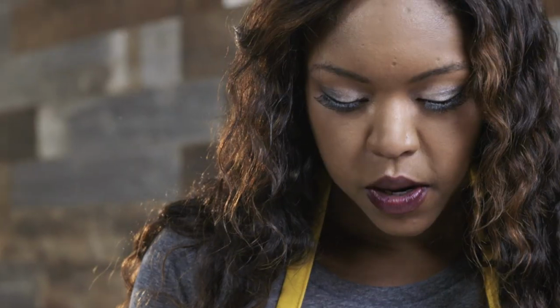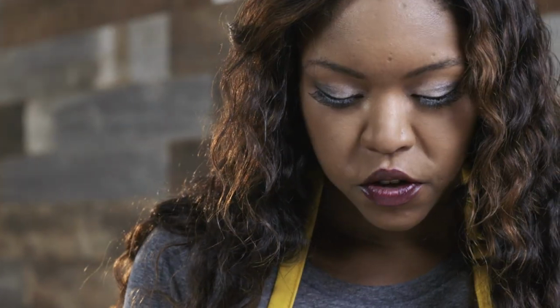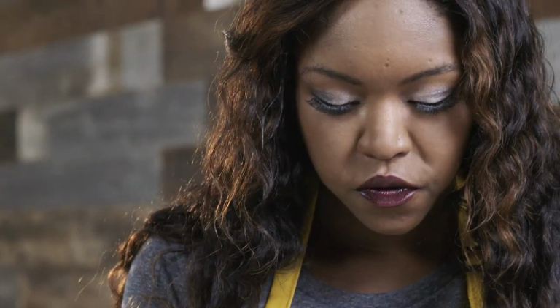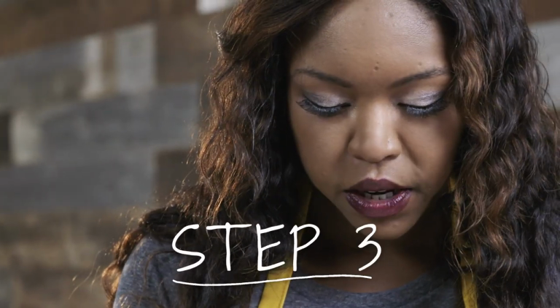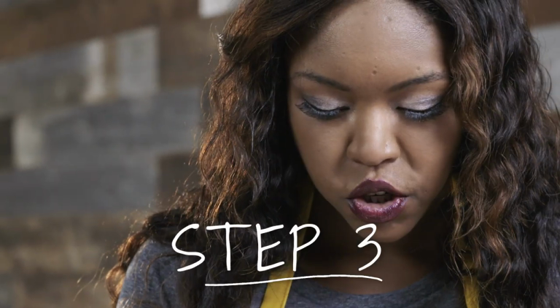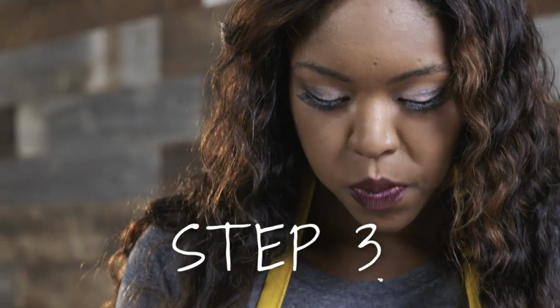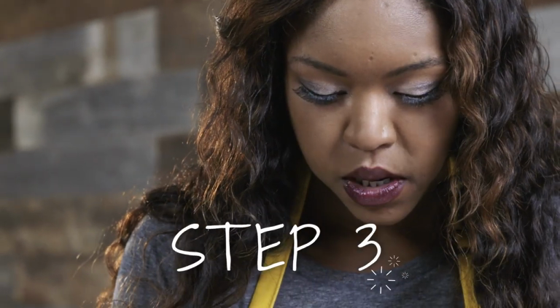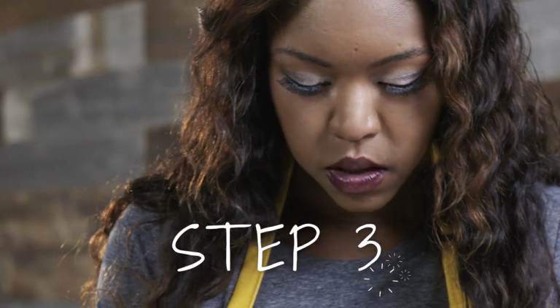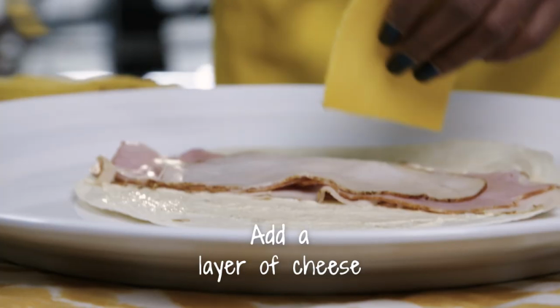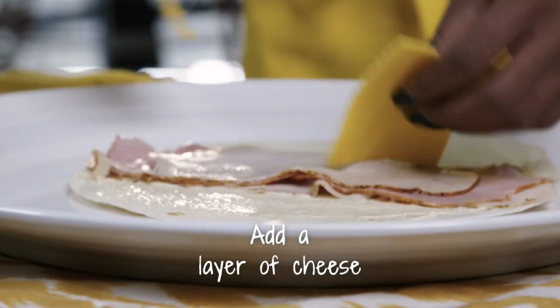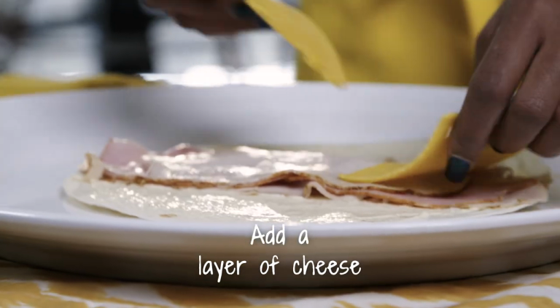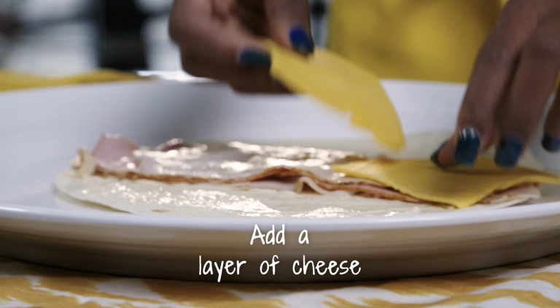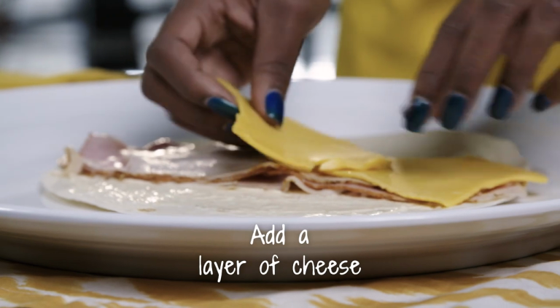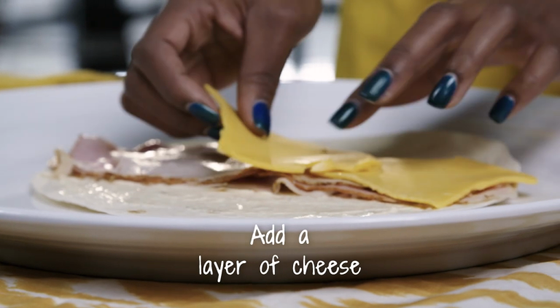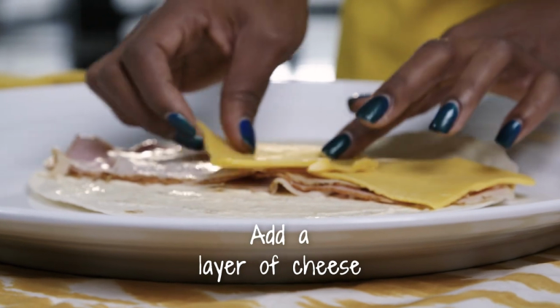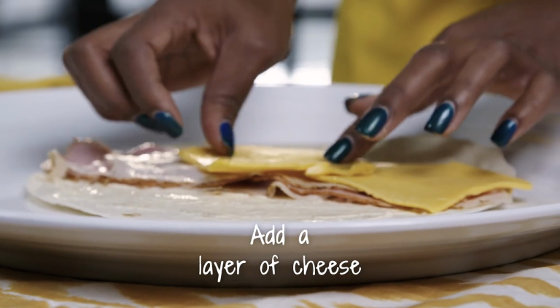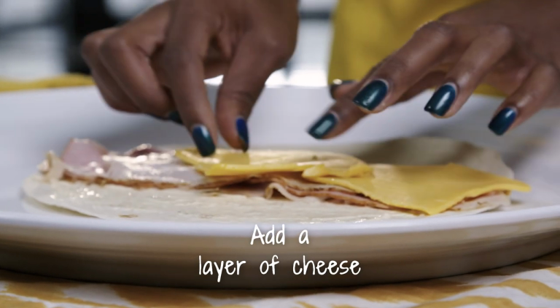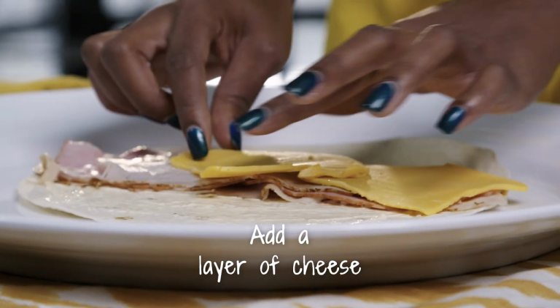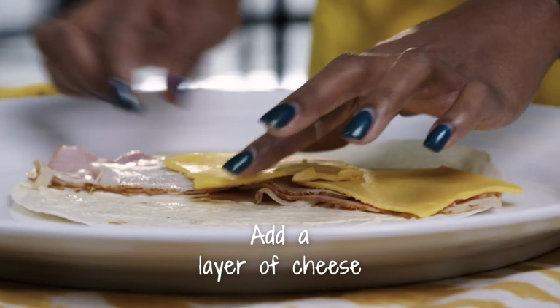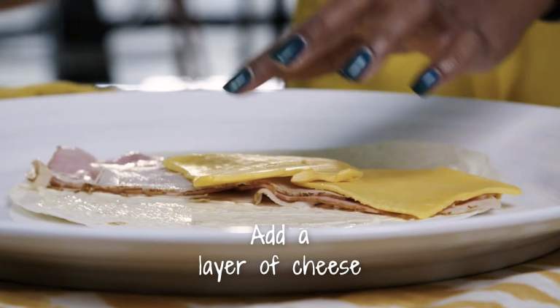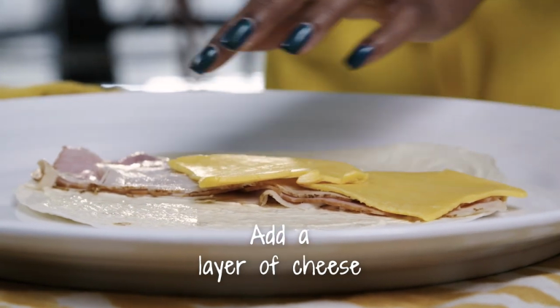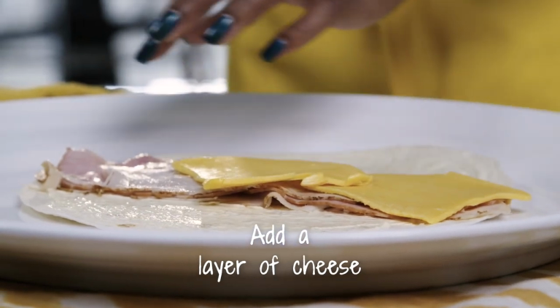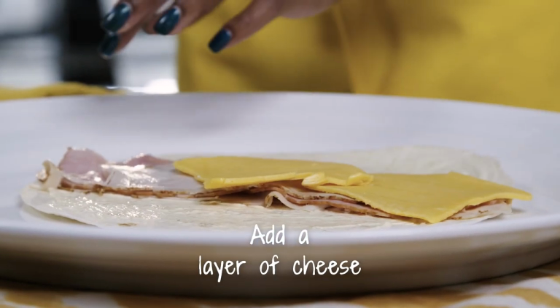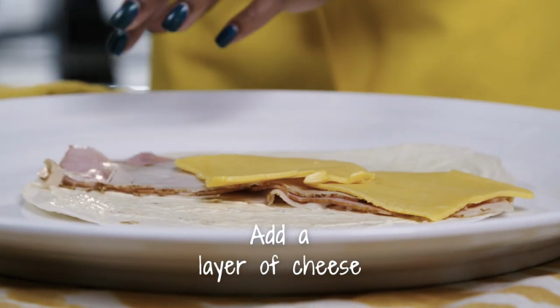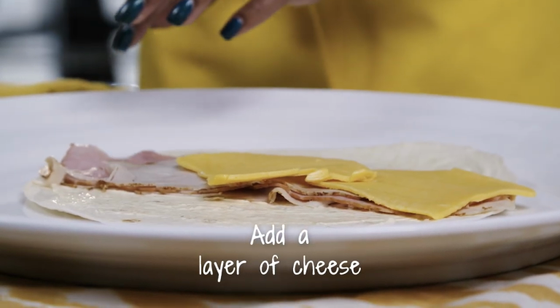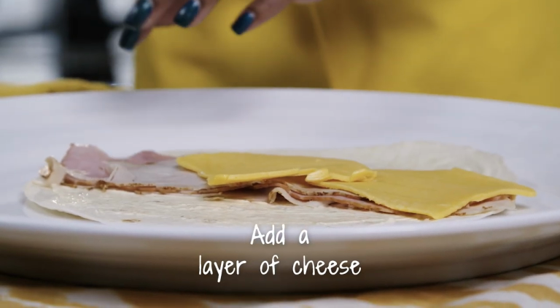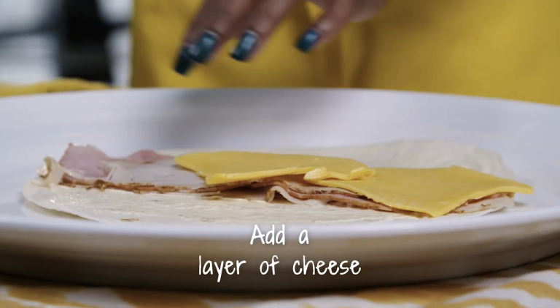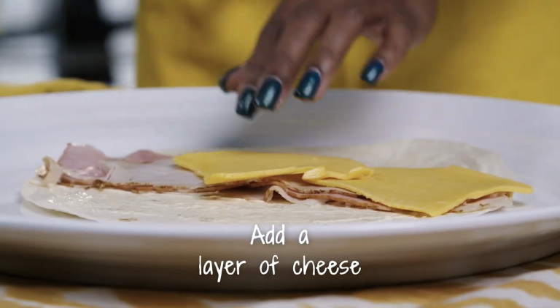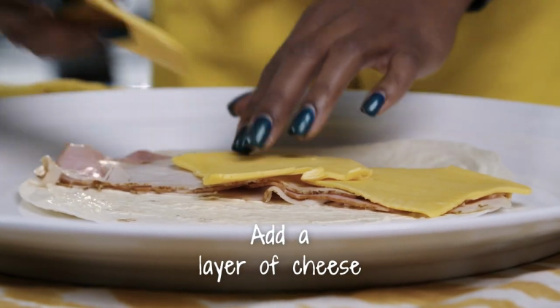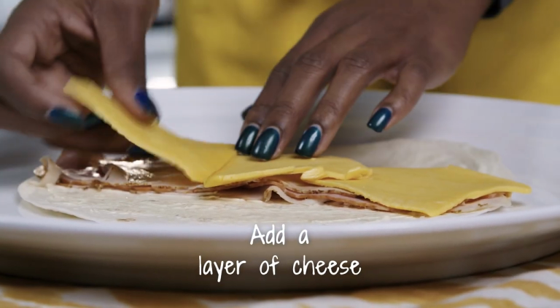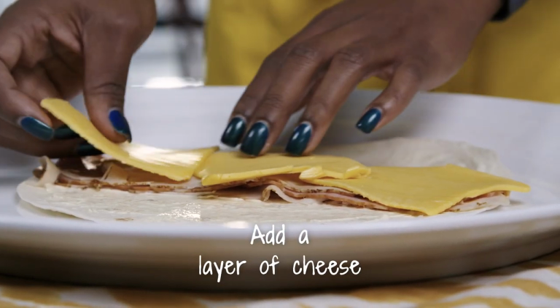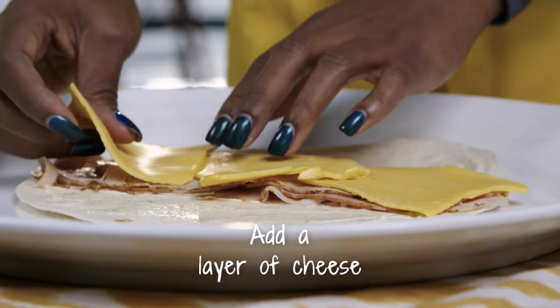So after you've layered your meat, you want to layer your cheese on there. I'm going to use three pieces right across the middle.